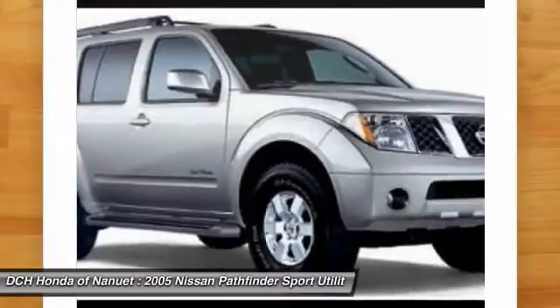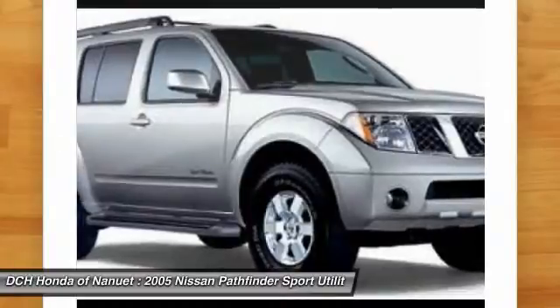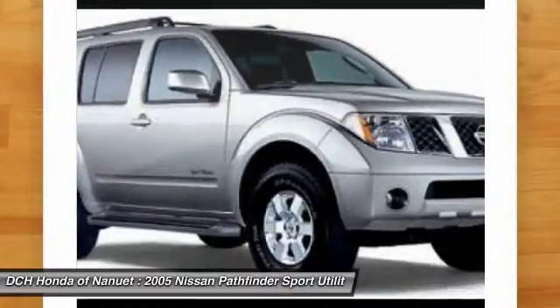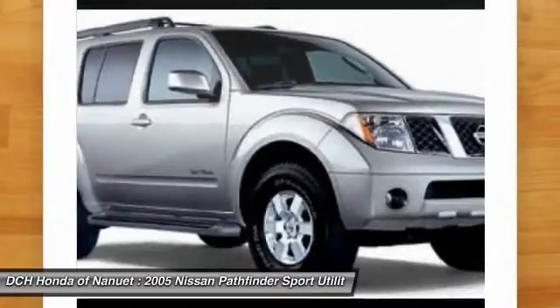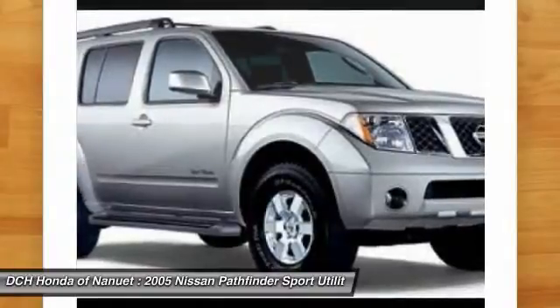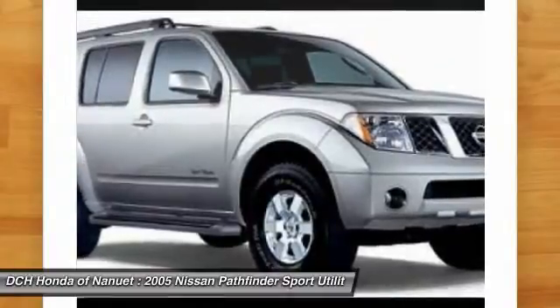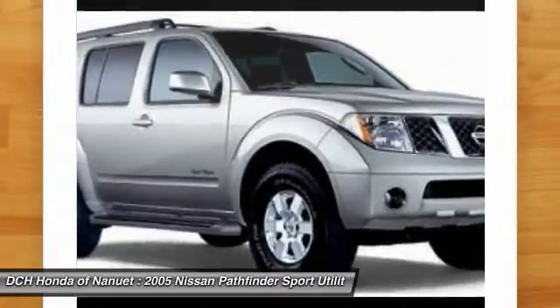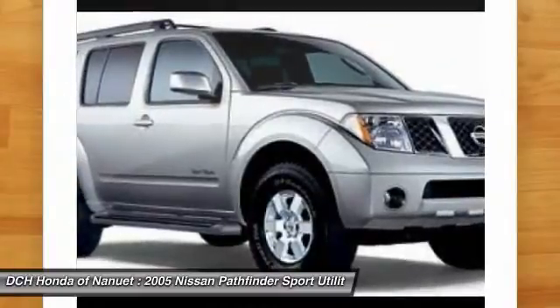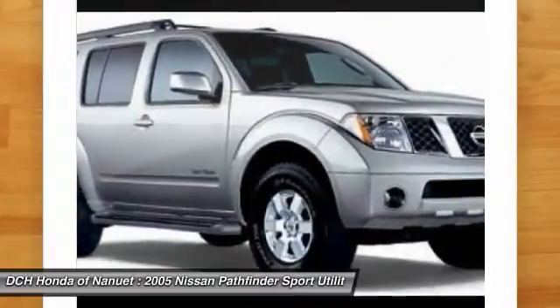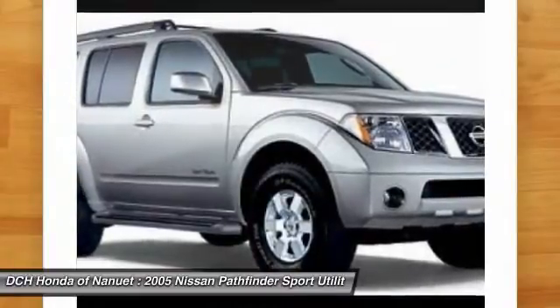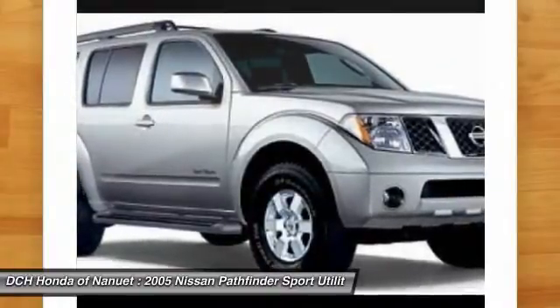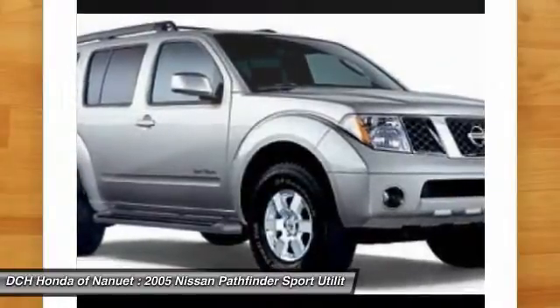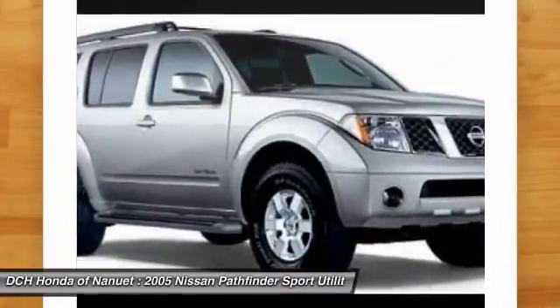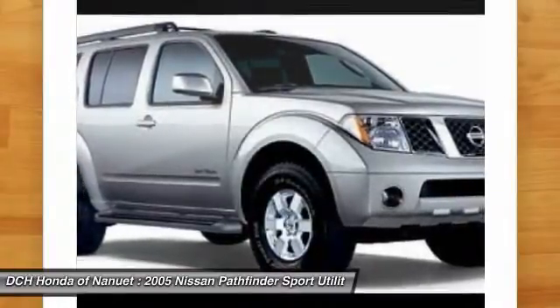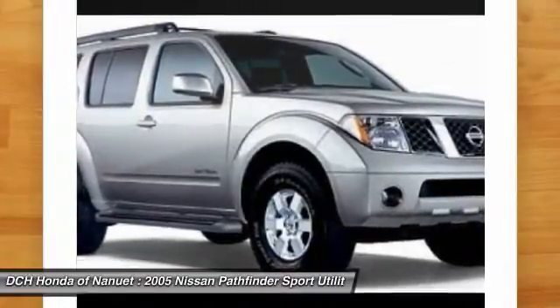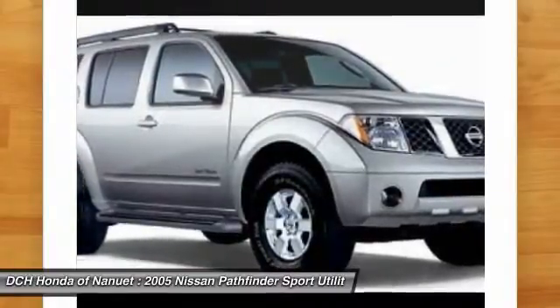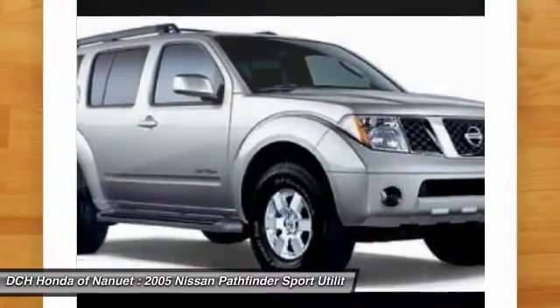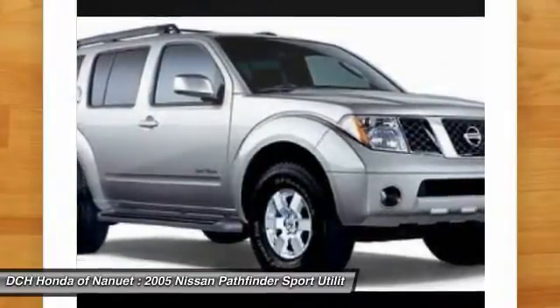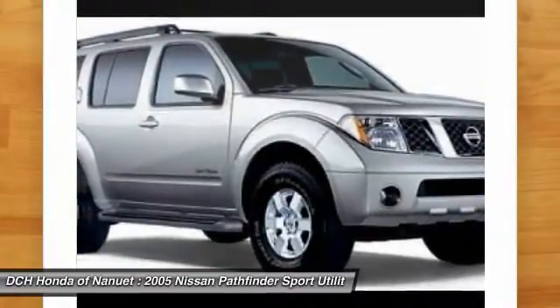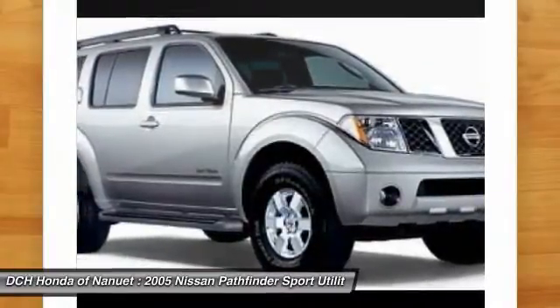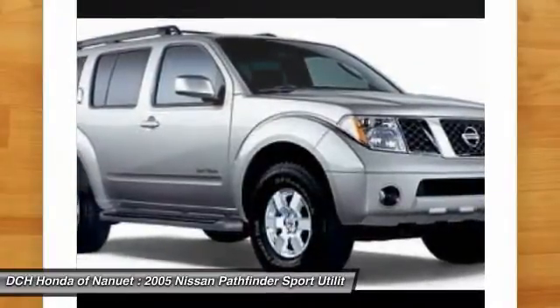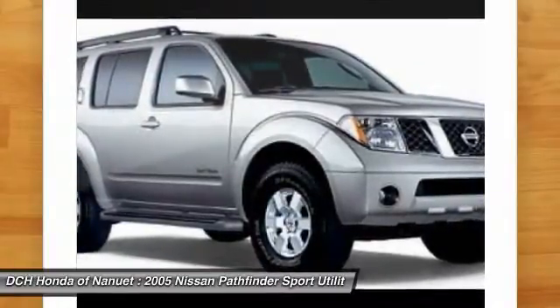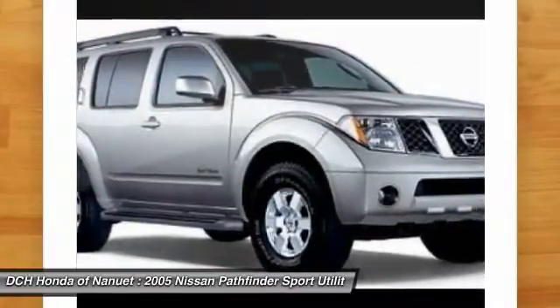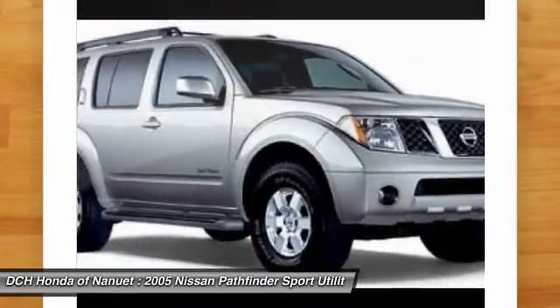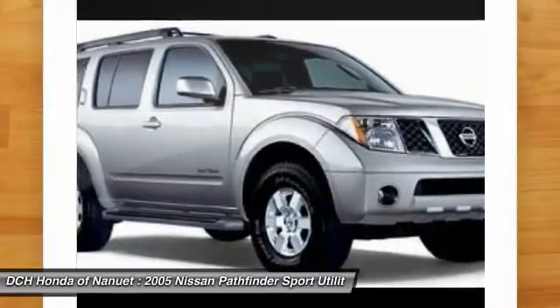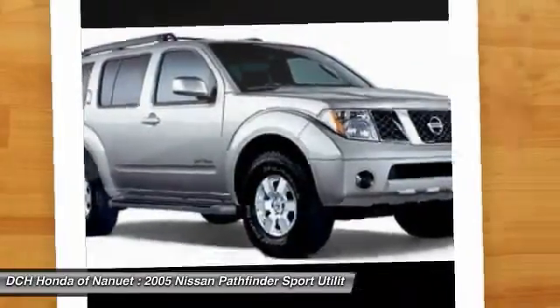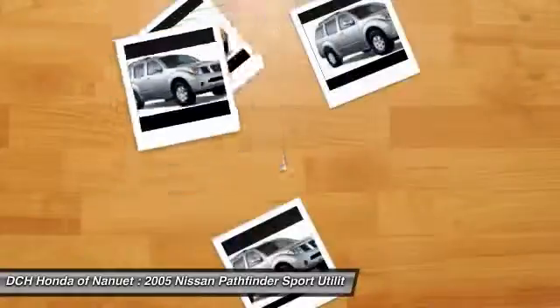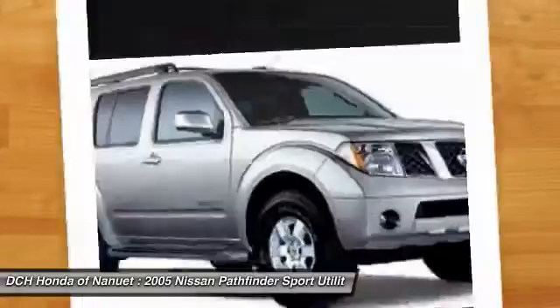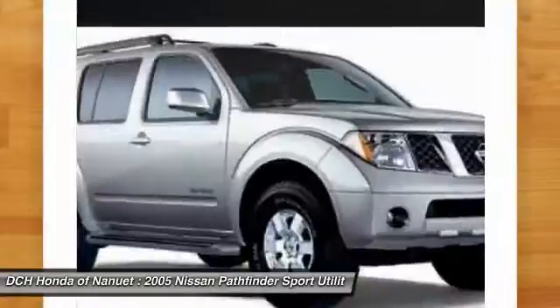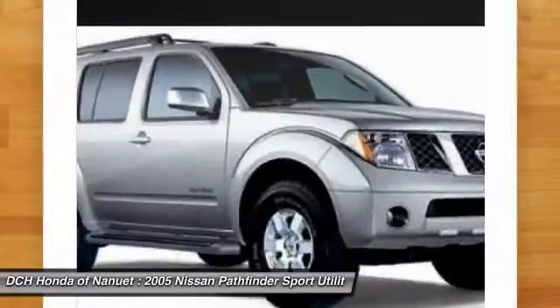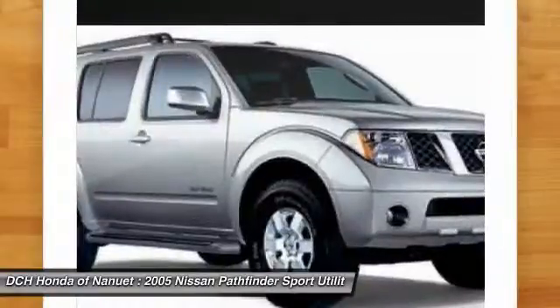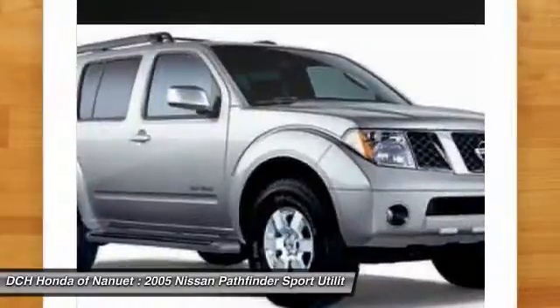Power steering, adjustable steering wheel, driver airbag, four-wheel drive, cruise control.